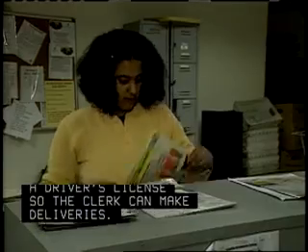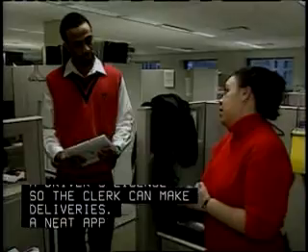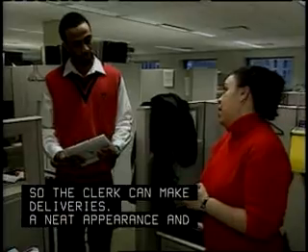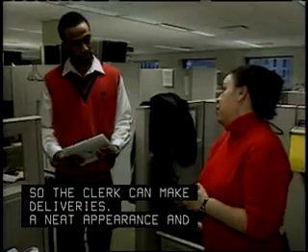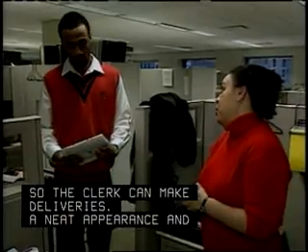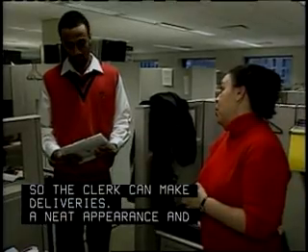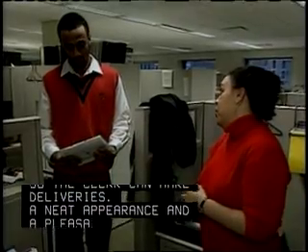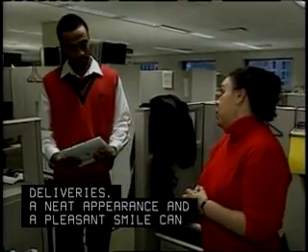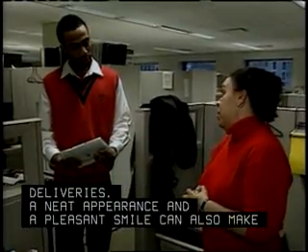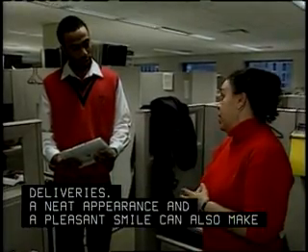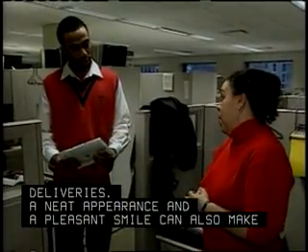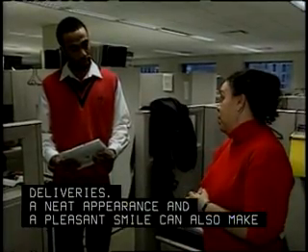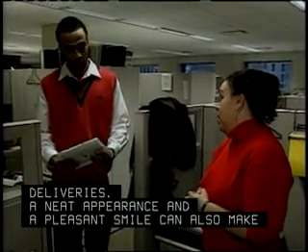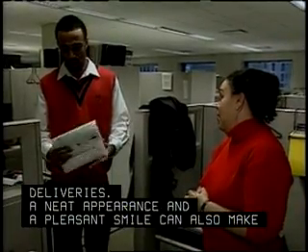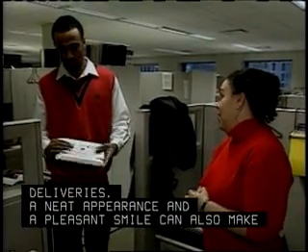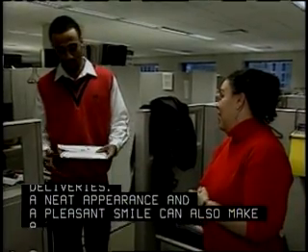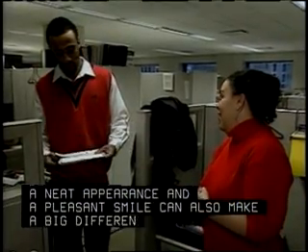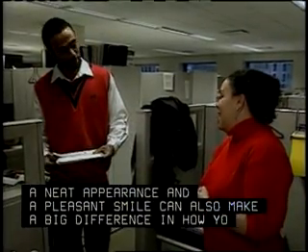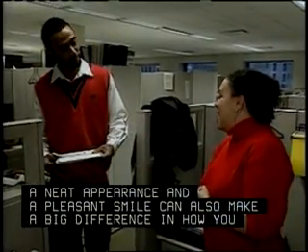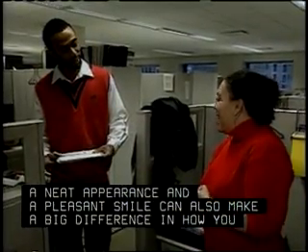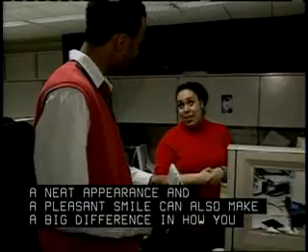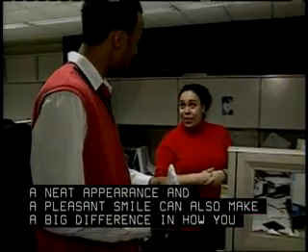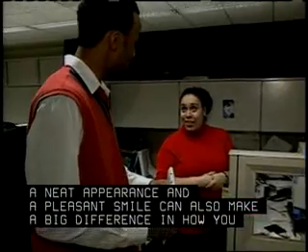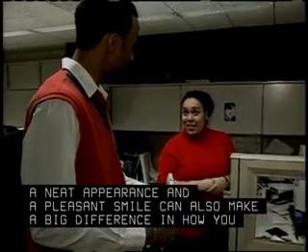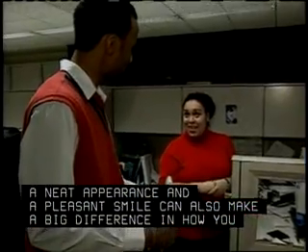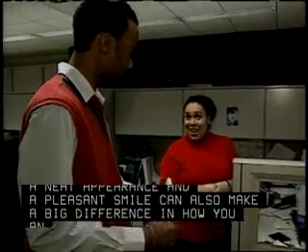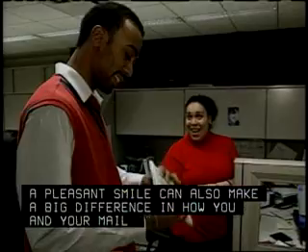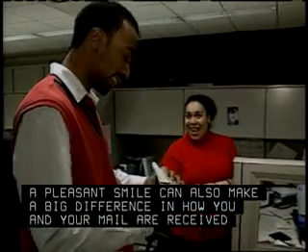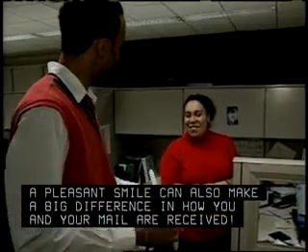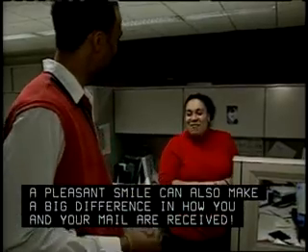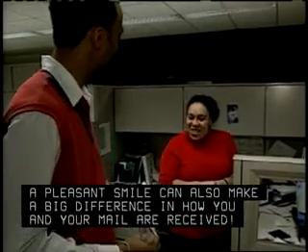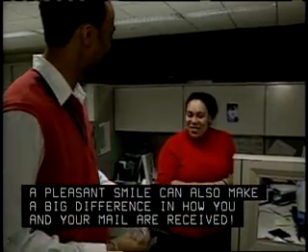A neat appearance and a pleasant smile can also make a big difference in how you and your mail are received.